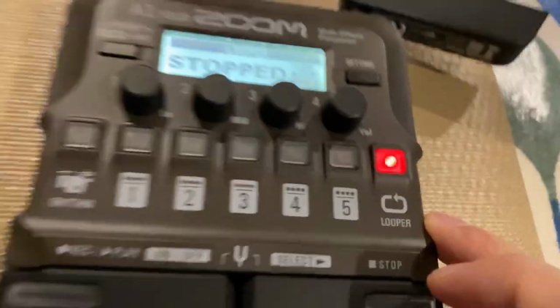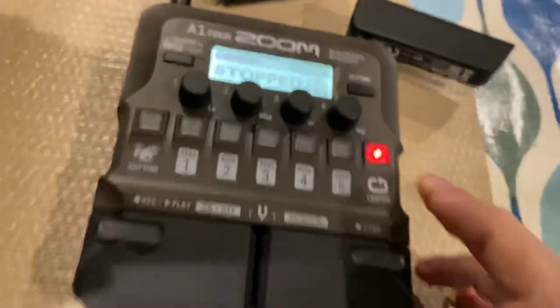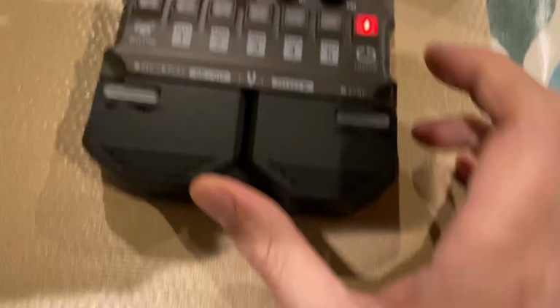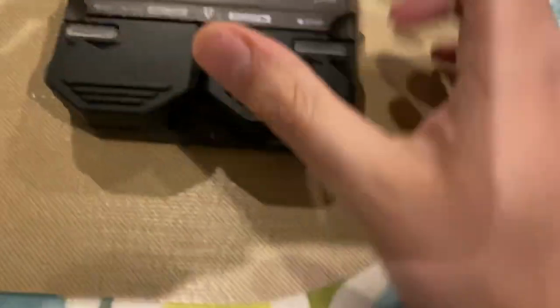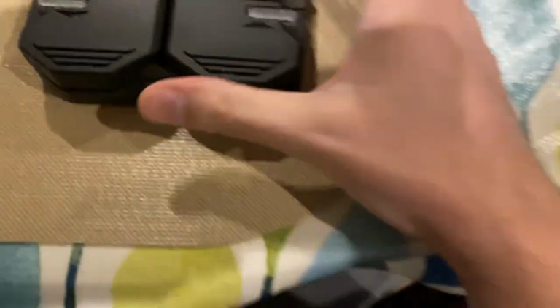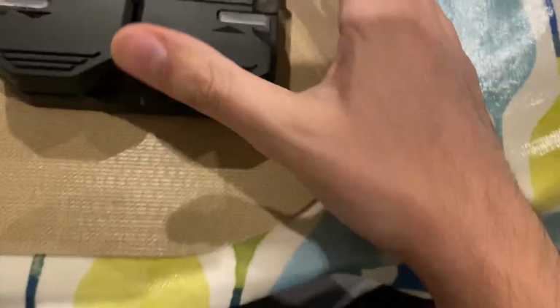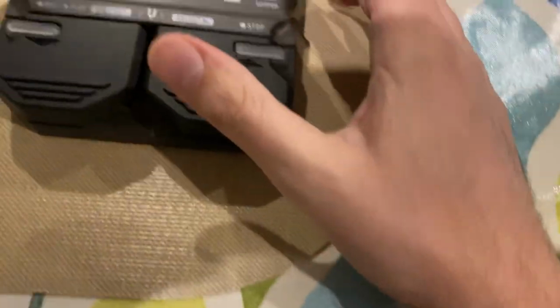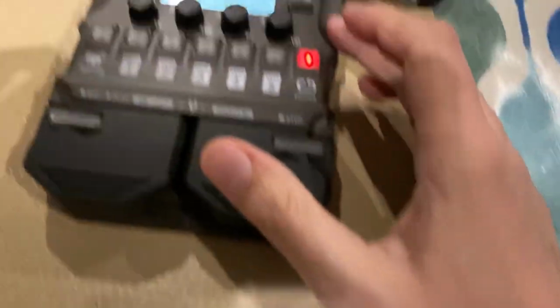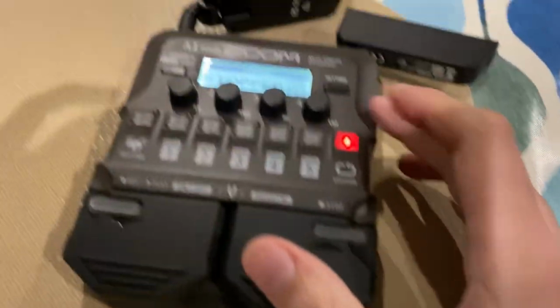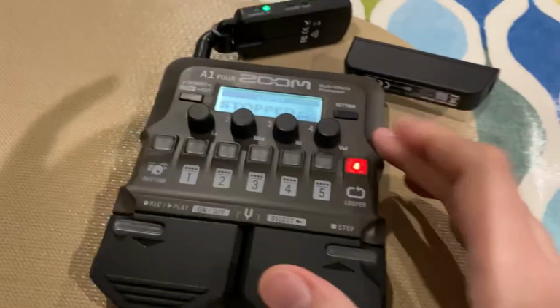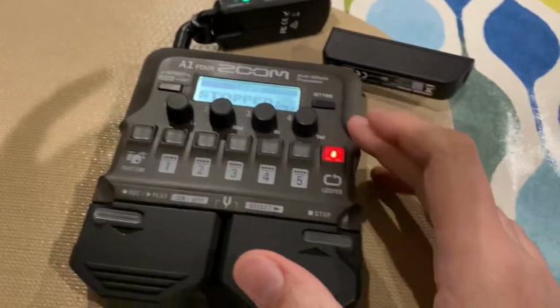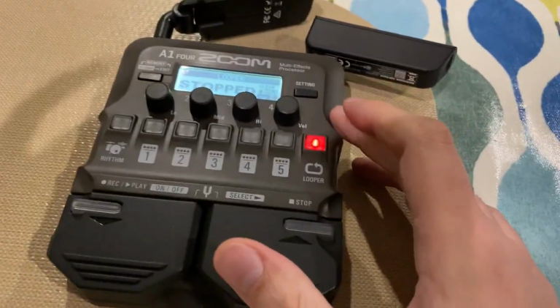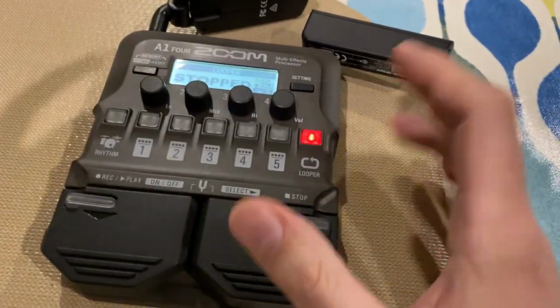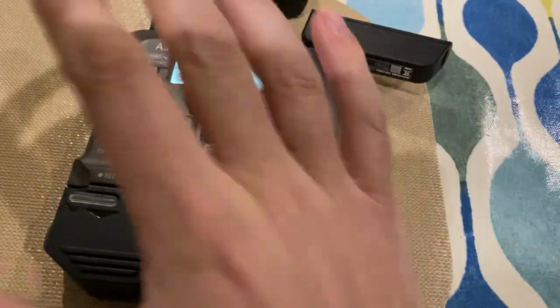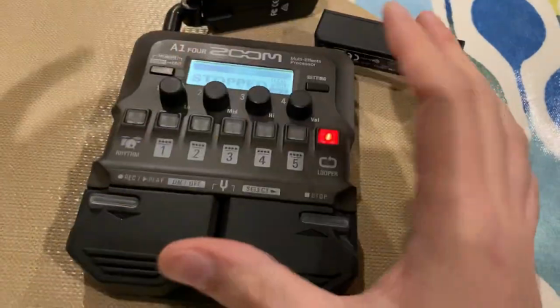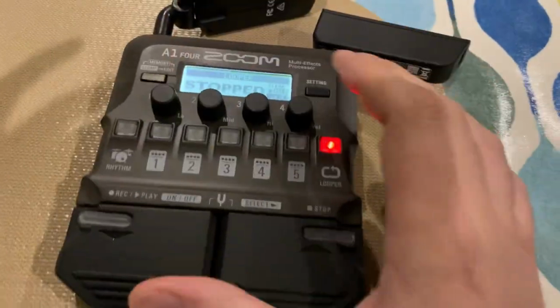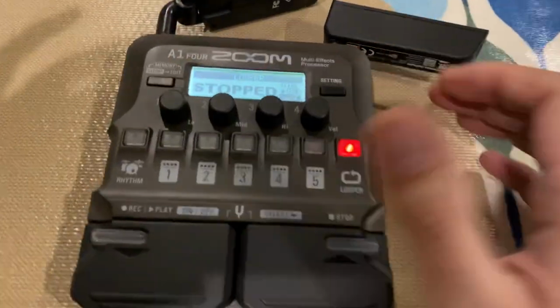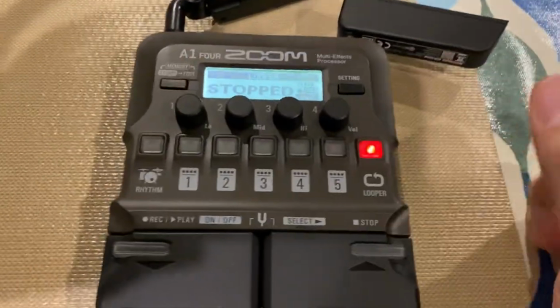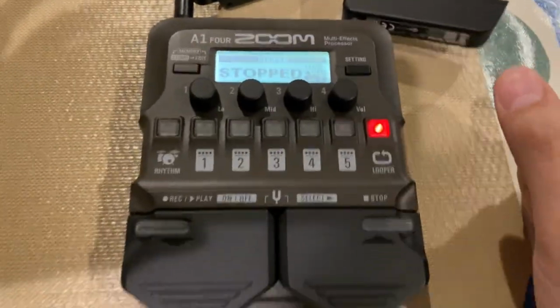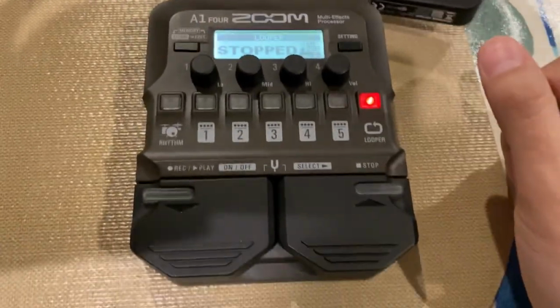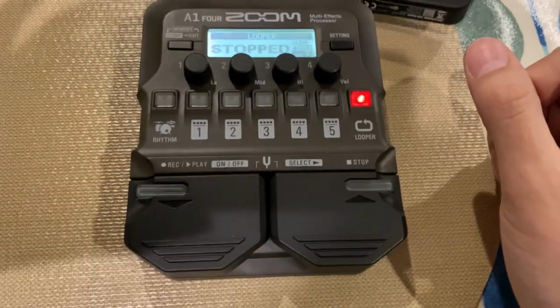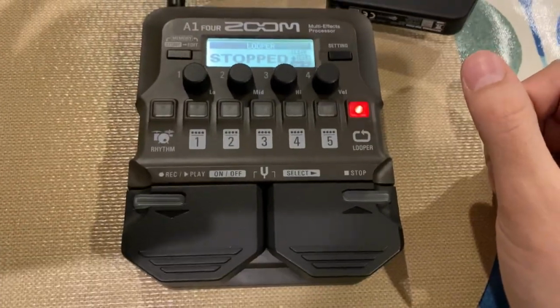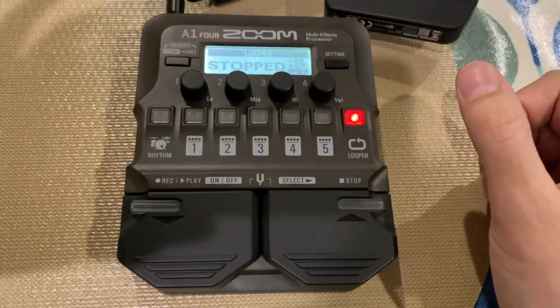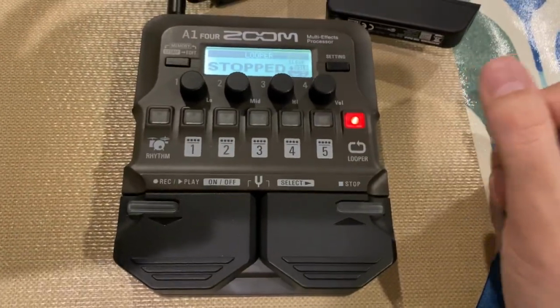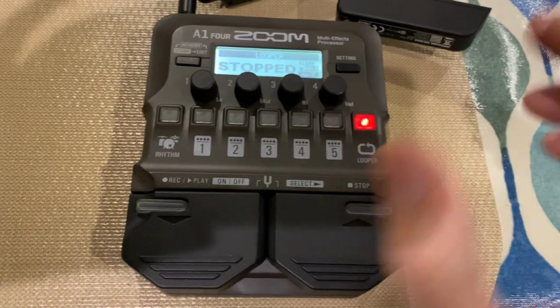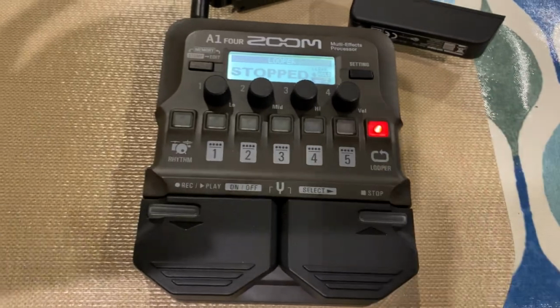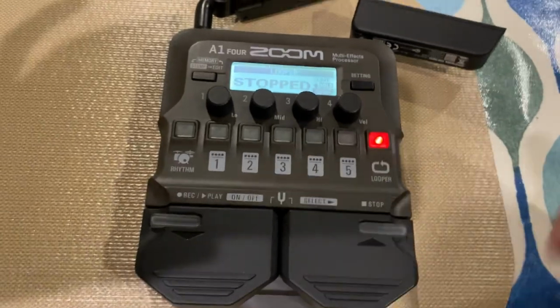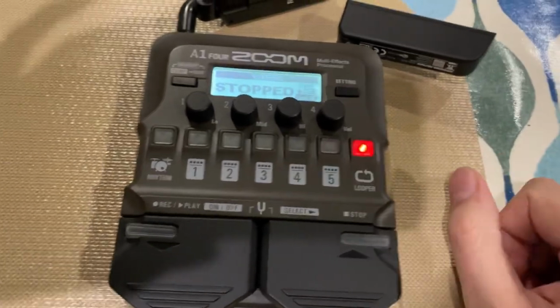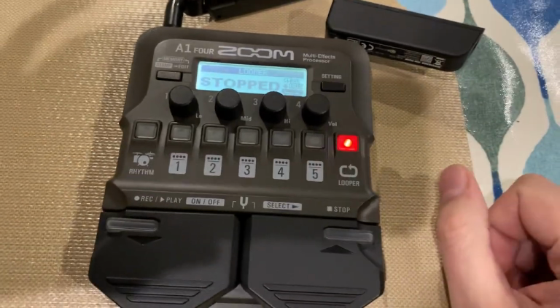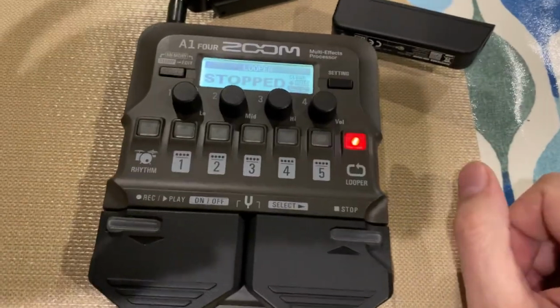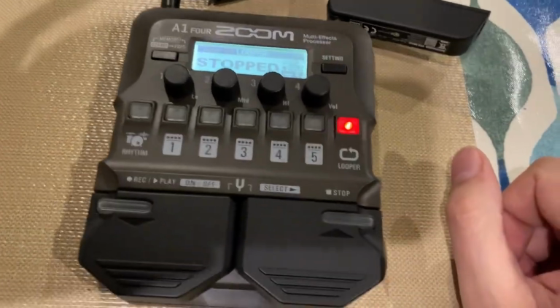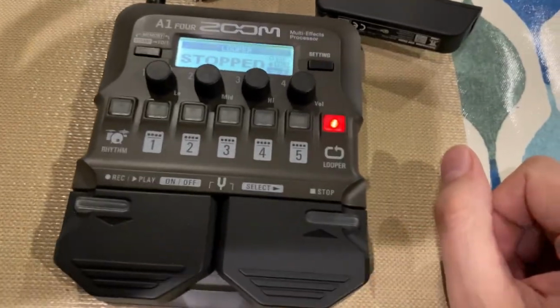The tuner works great. Impedance is good. Lots of EQ options, though no low shelf. Anyway, that's a good unit. I like it.